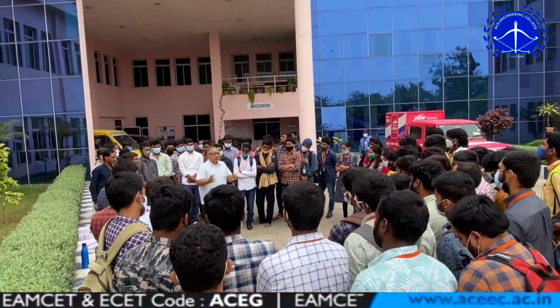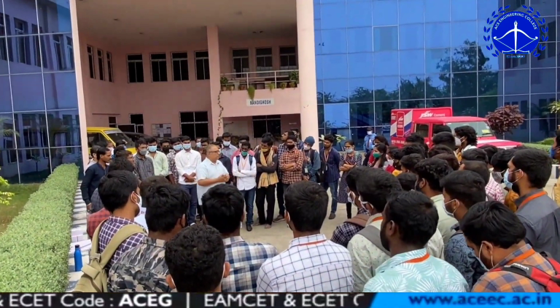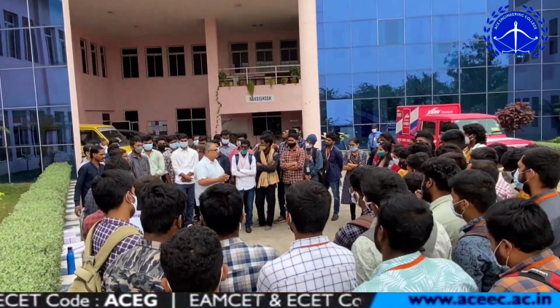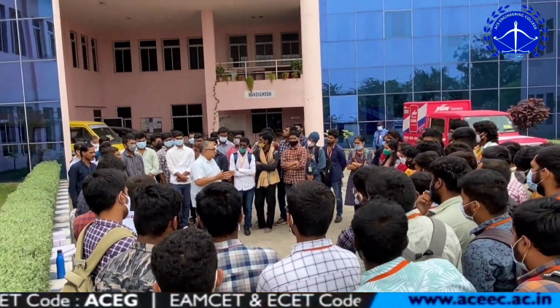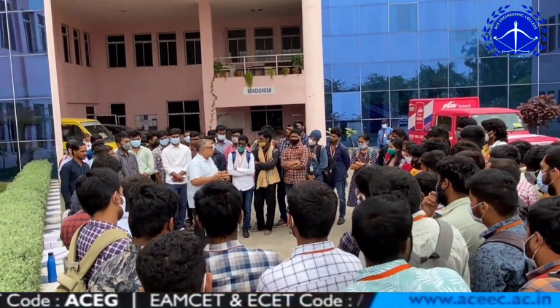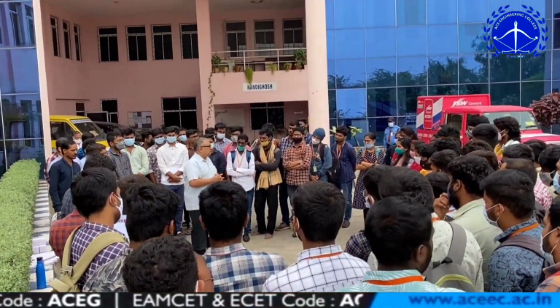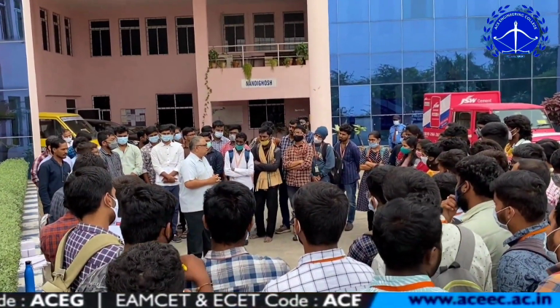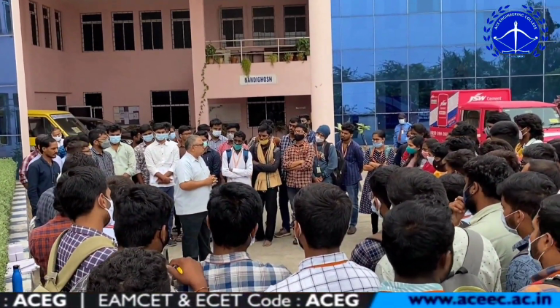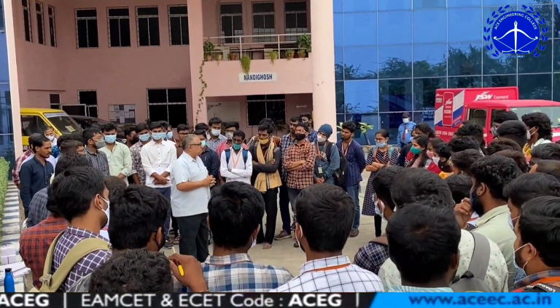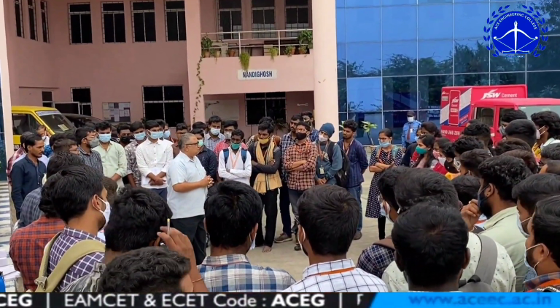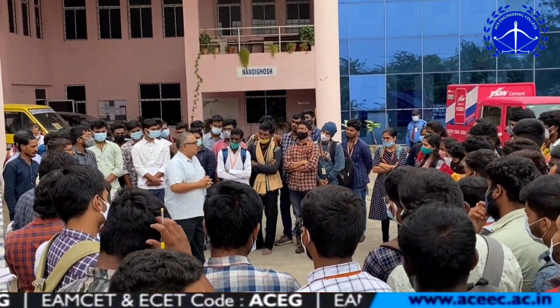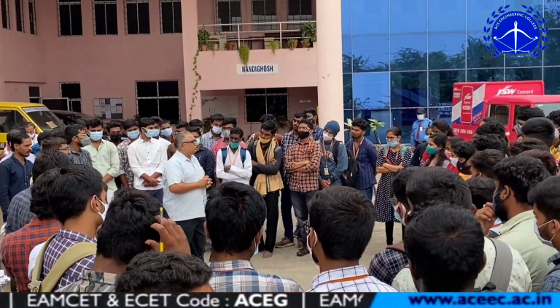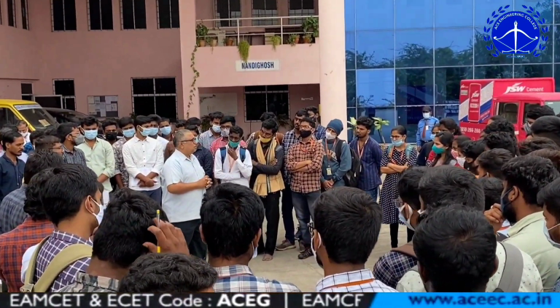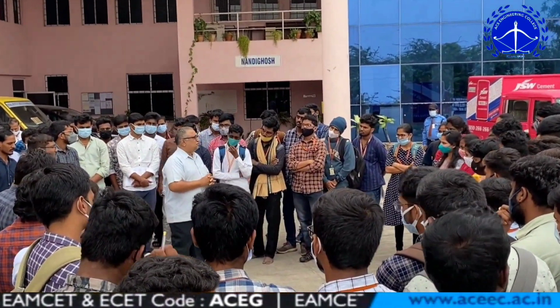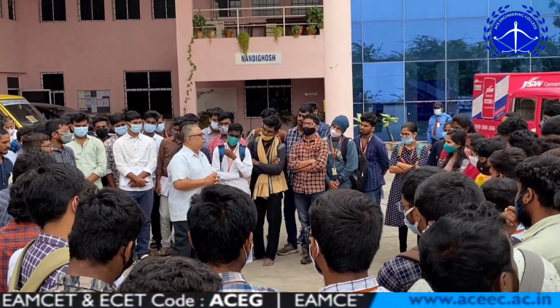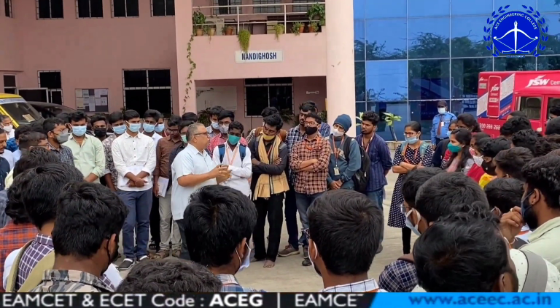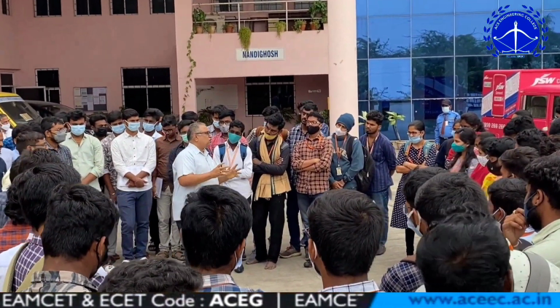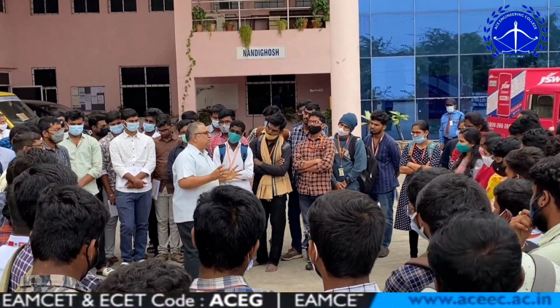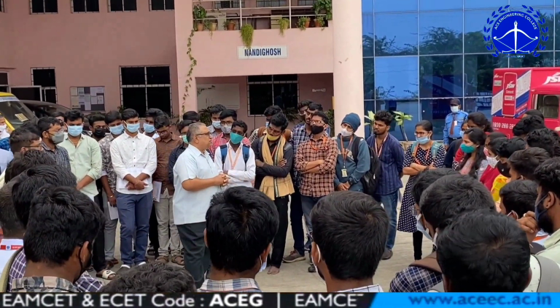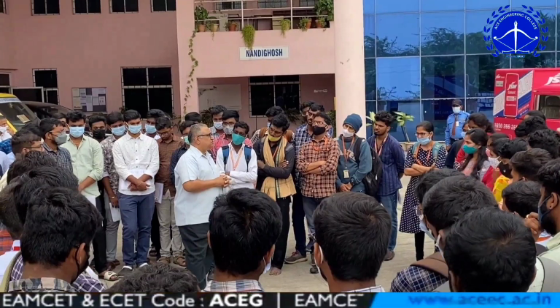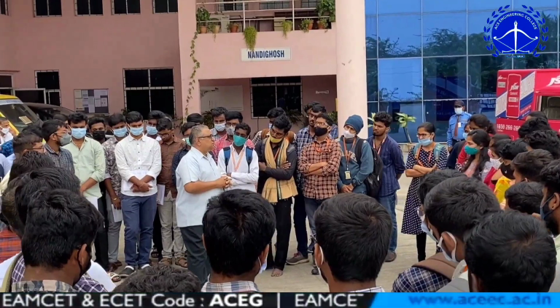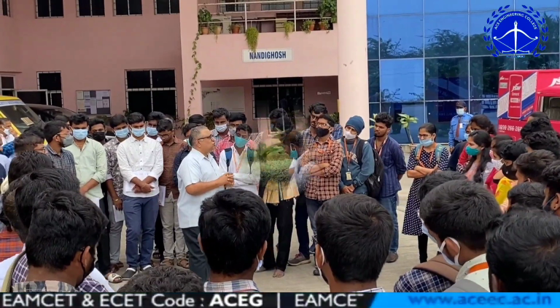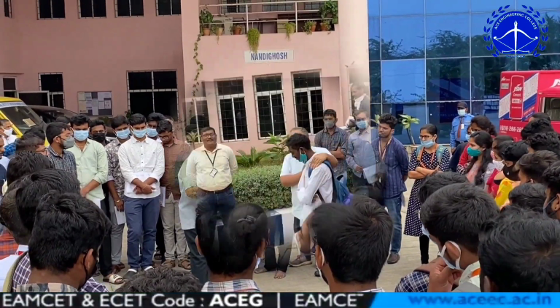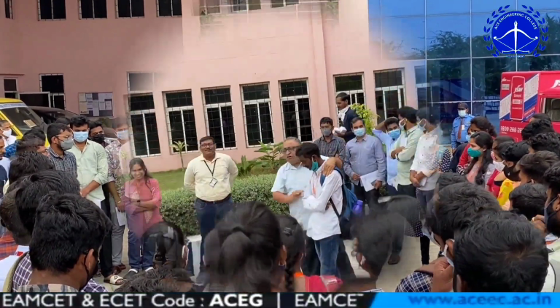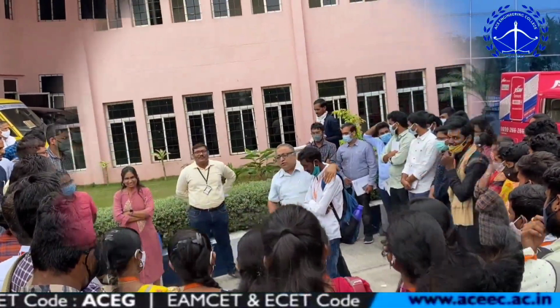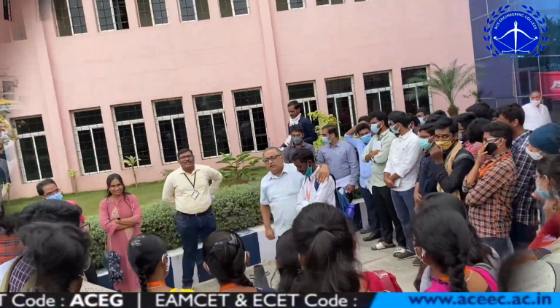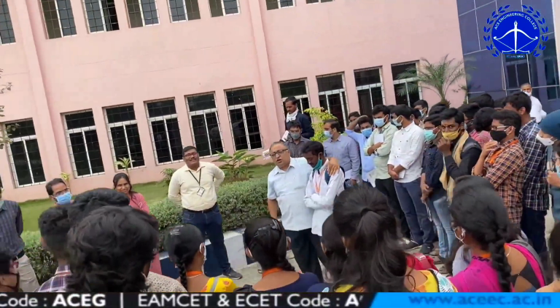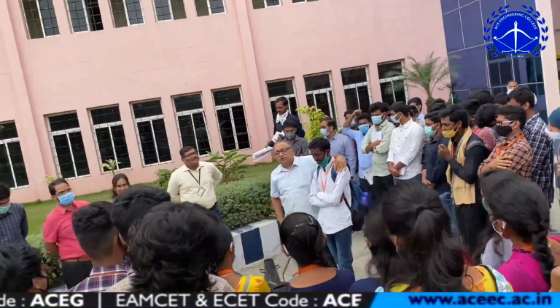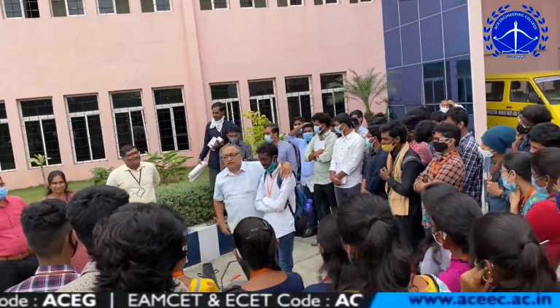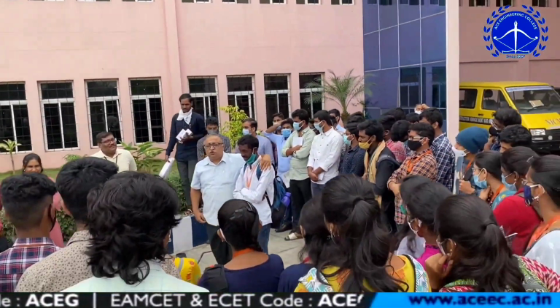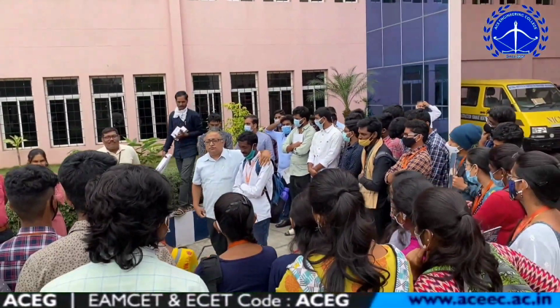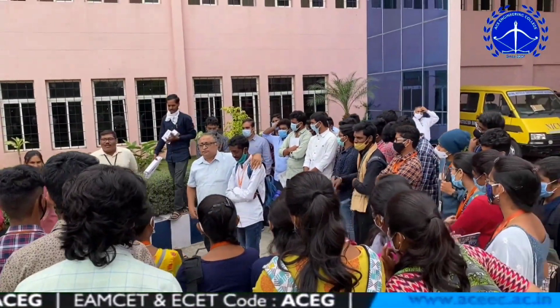The way of conveying of professors is excellent and the facilities they provided for us are very good.